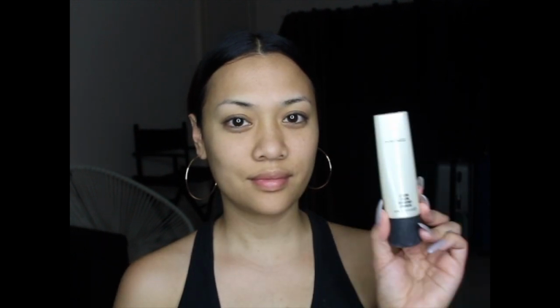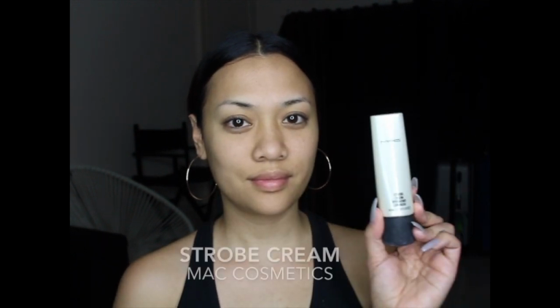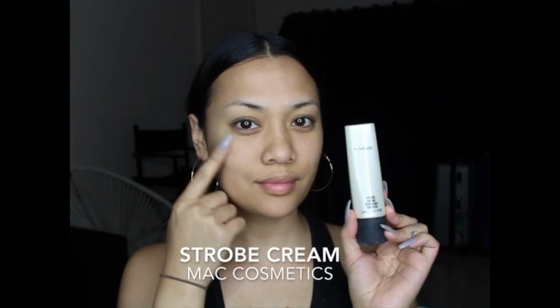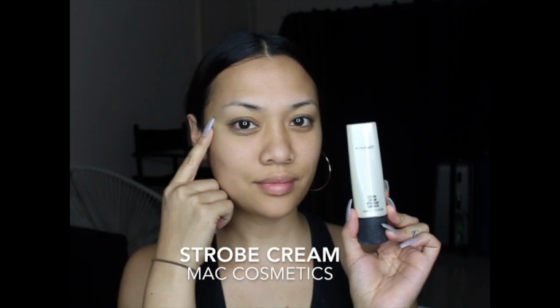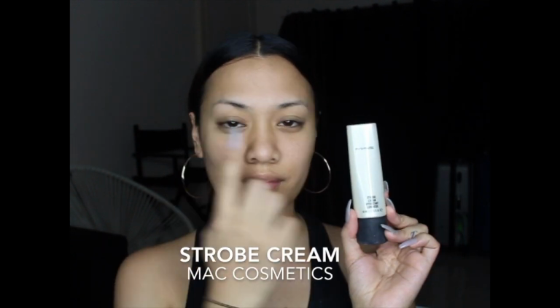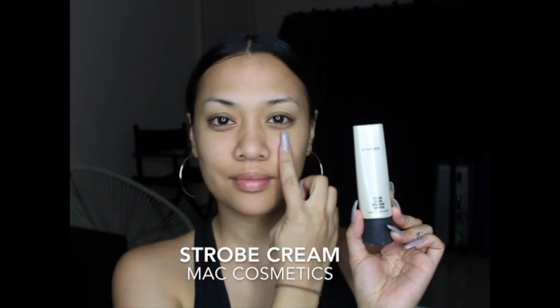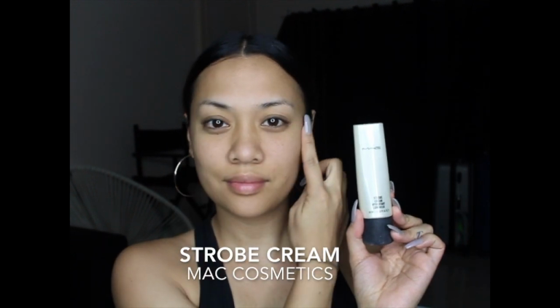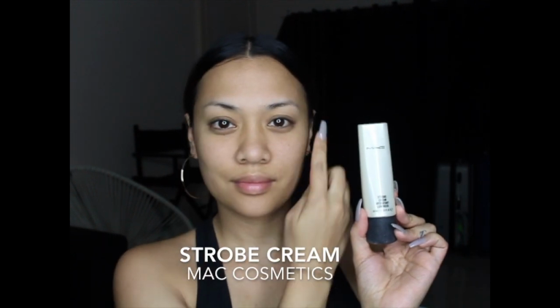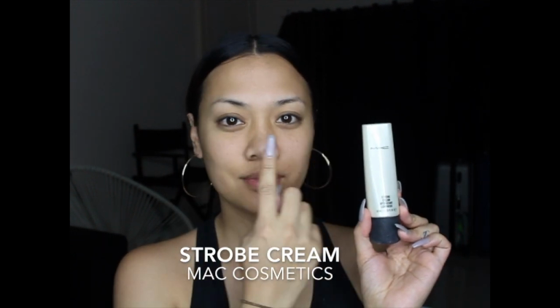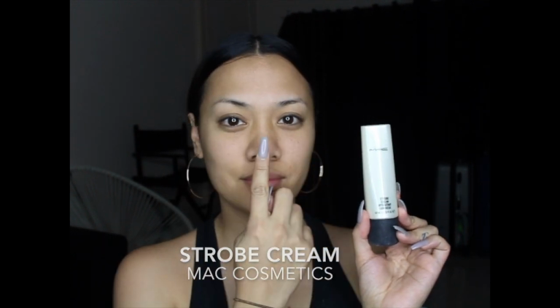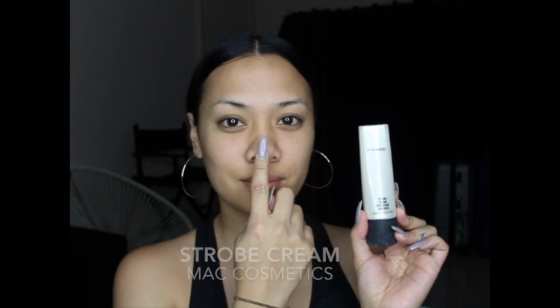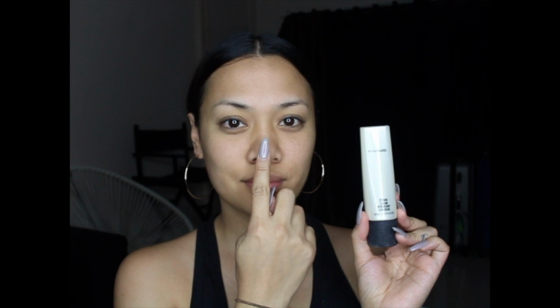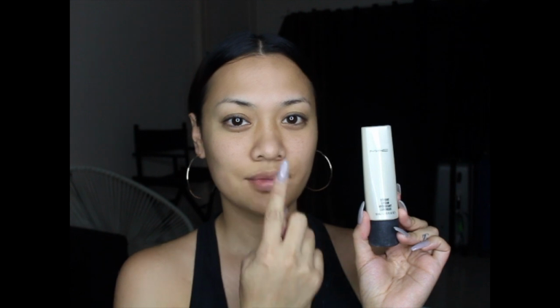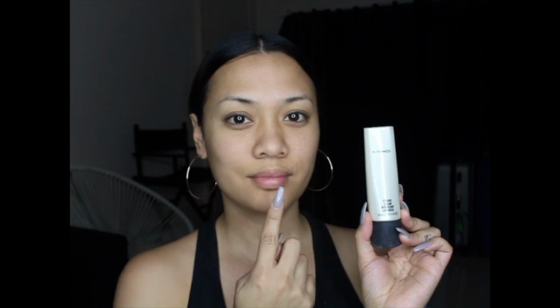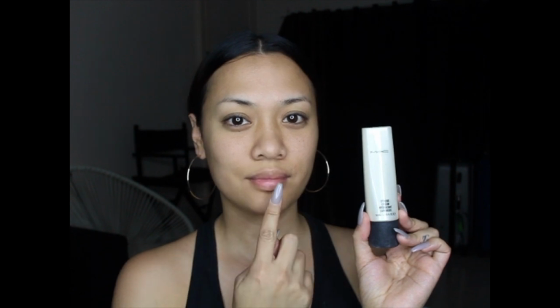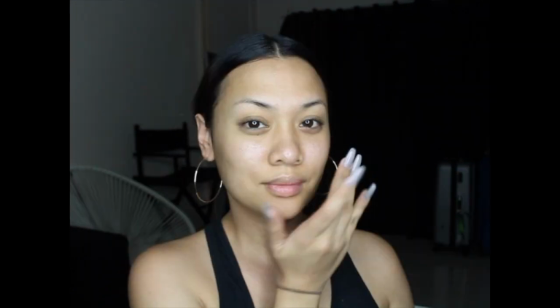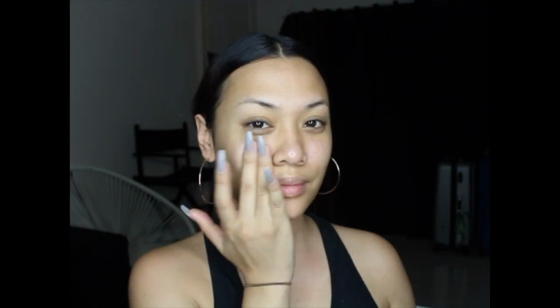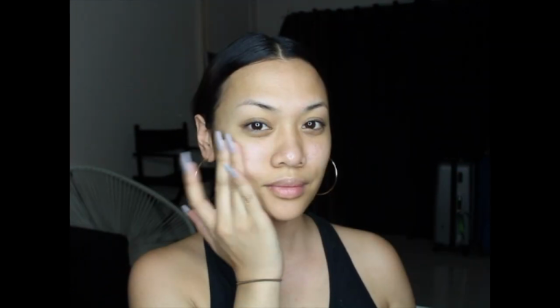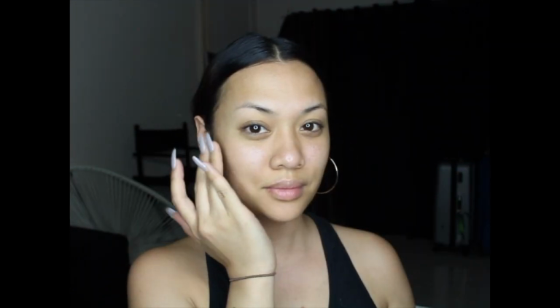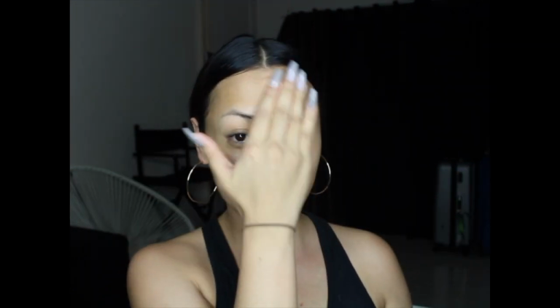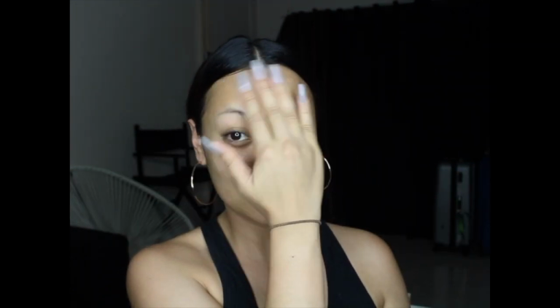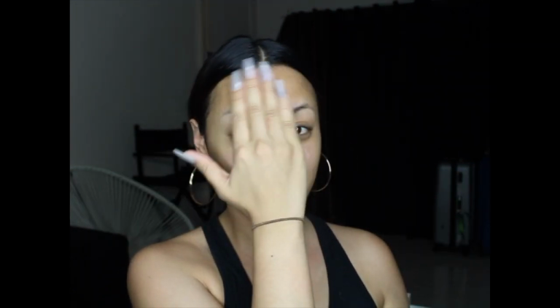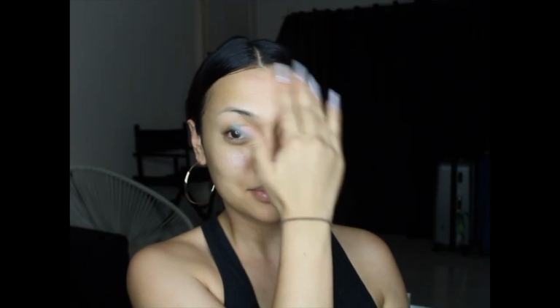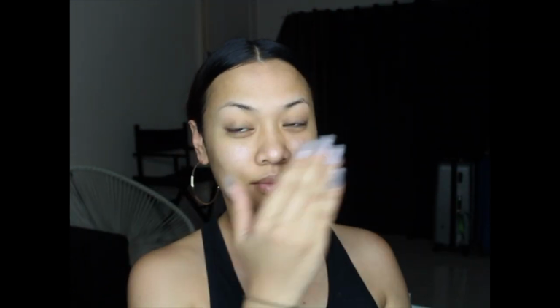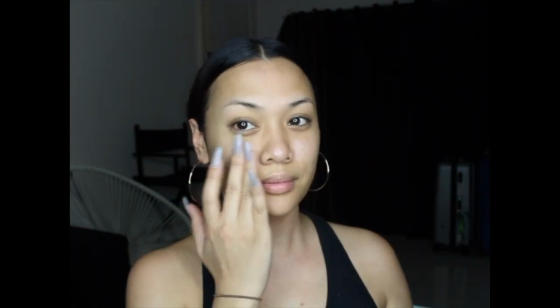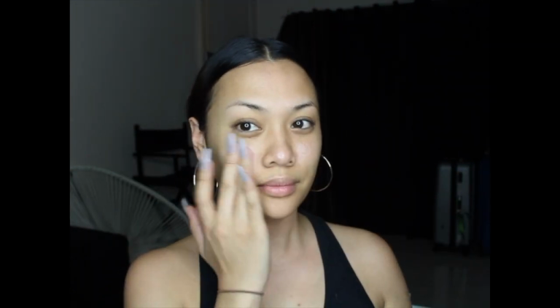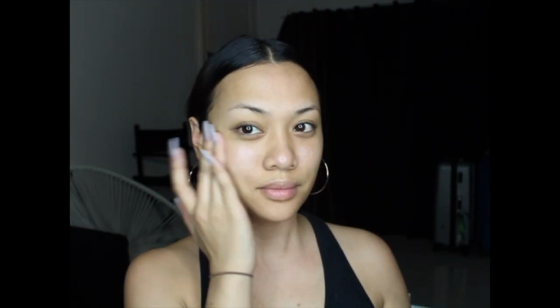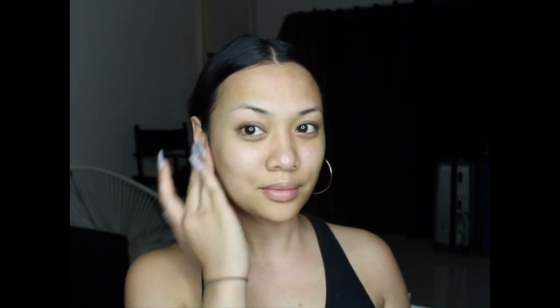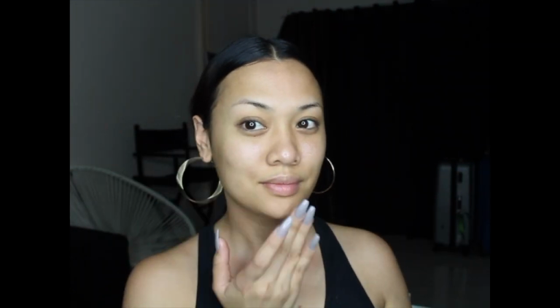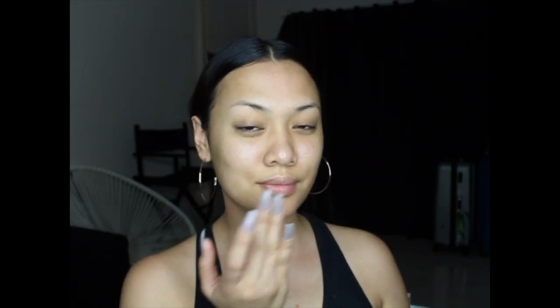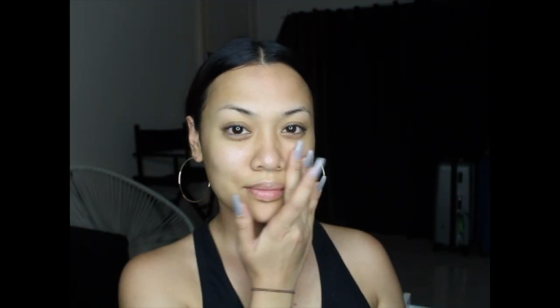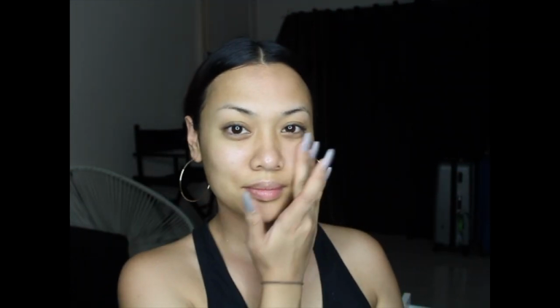Now using MAC Strobe Cream on the high points of my face. This will just help give my base a bit more of an illuminated finish.